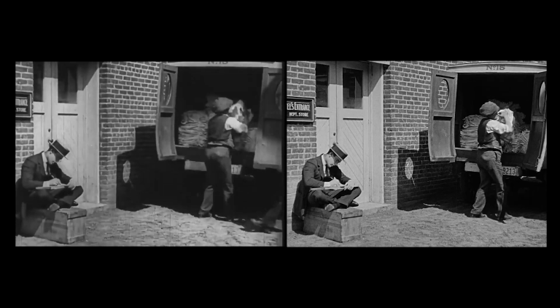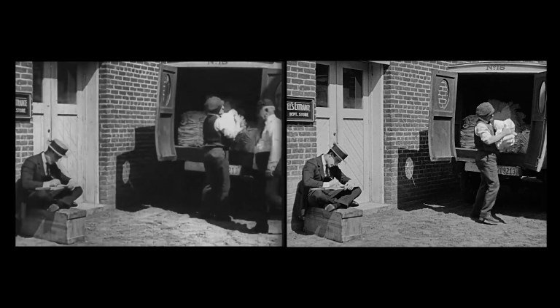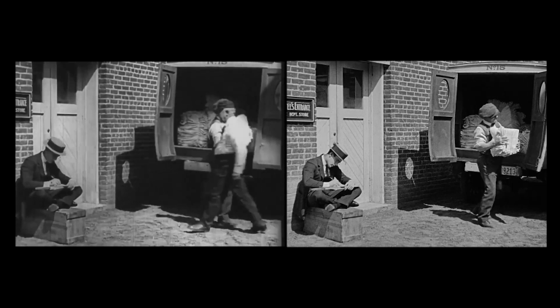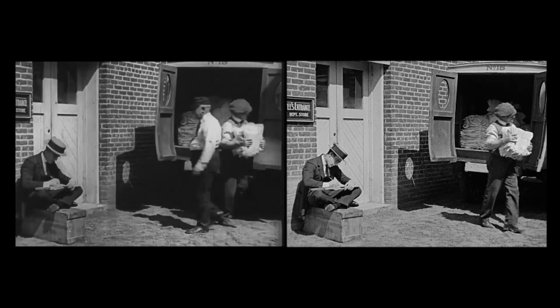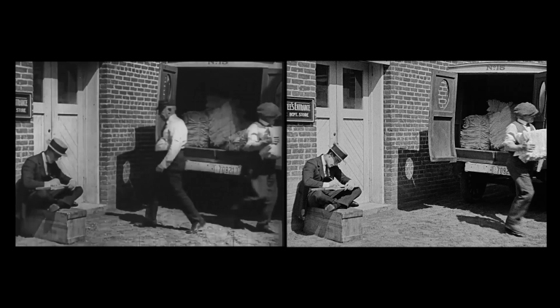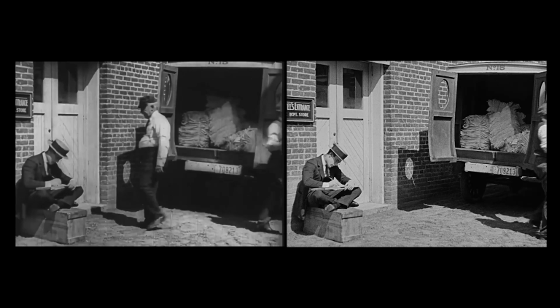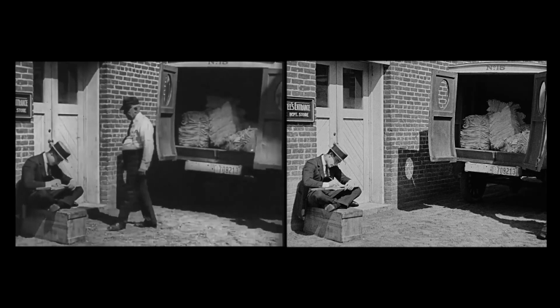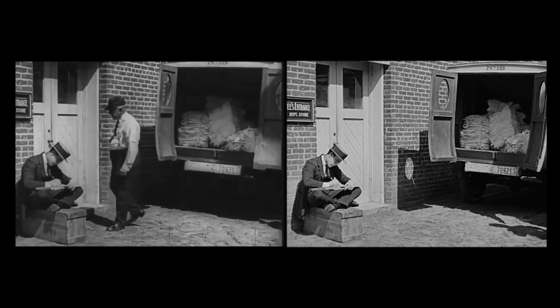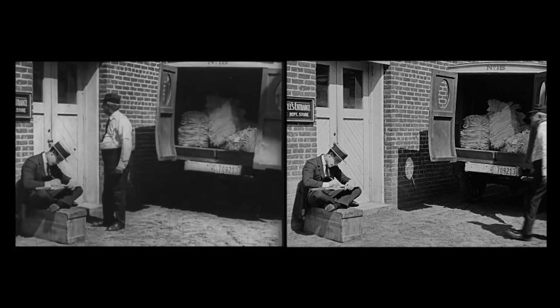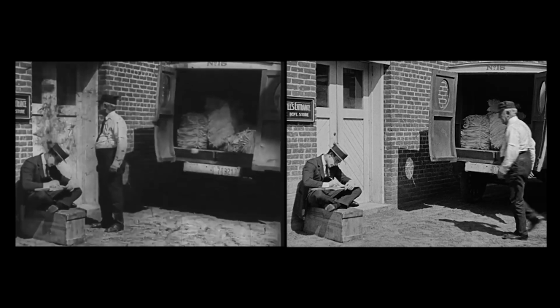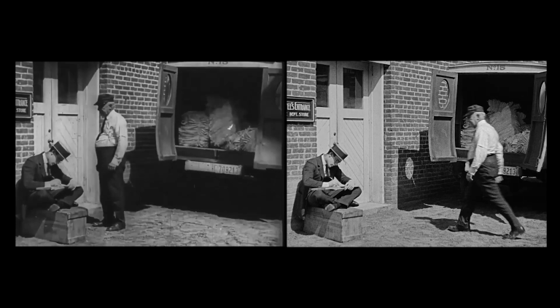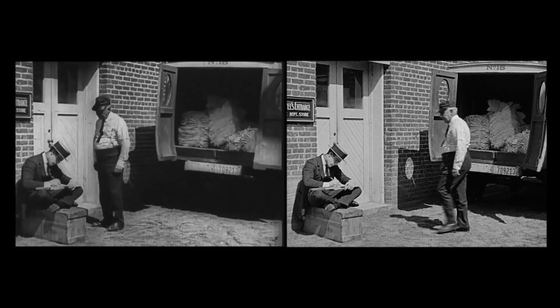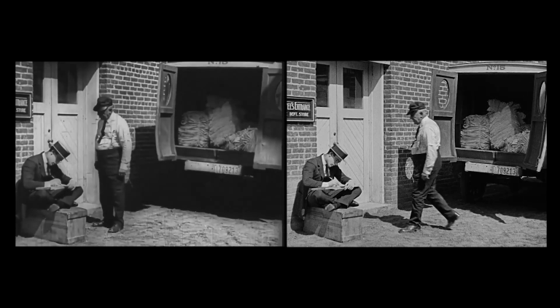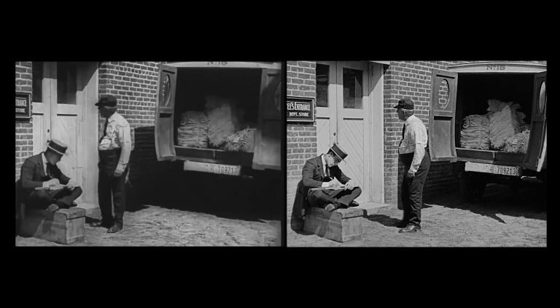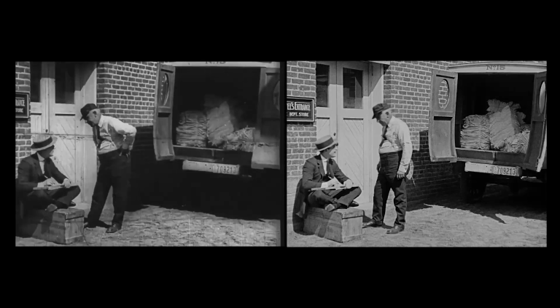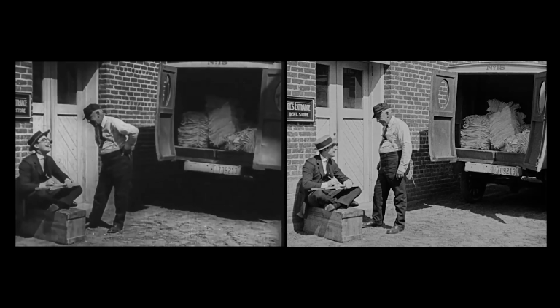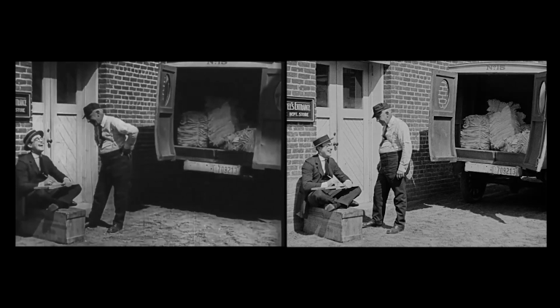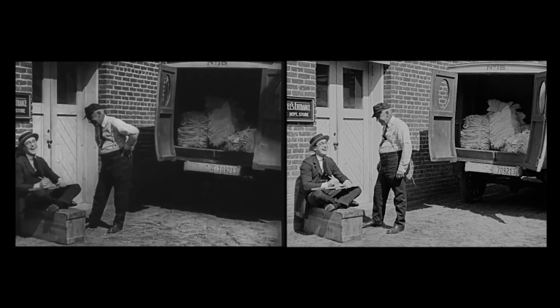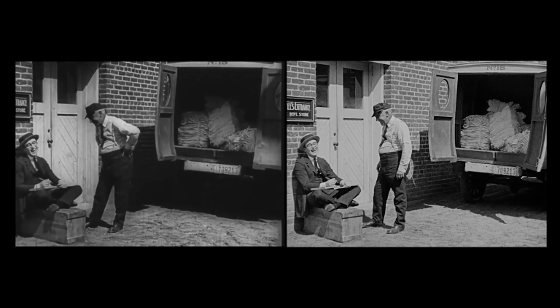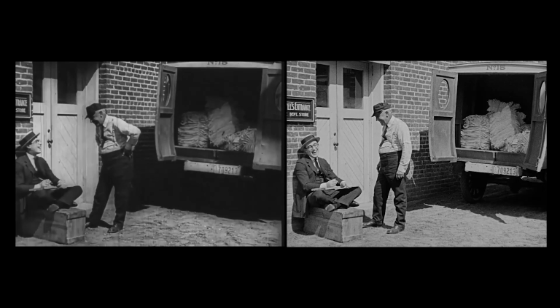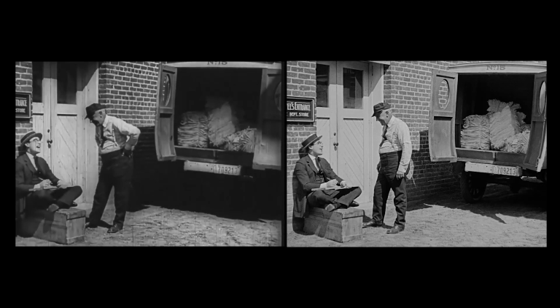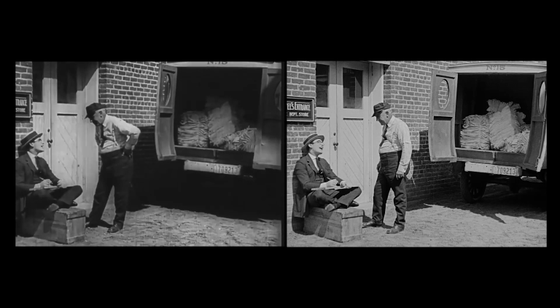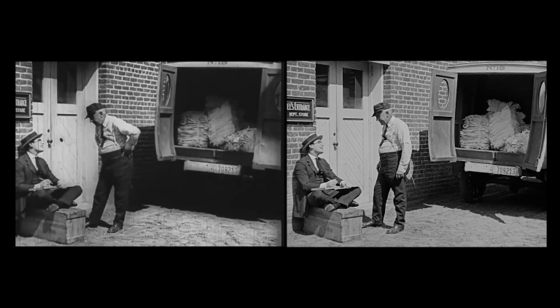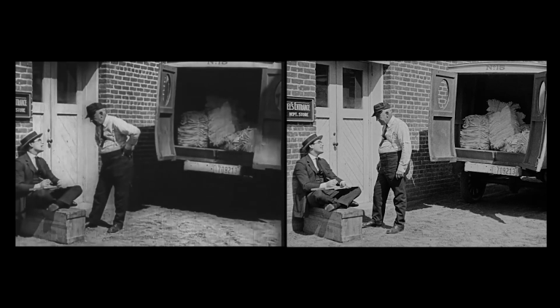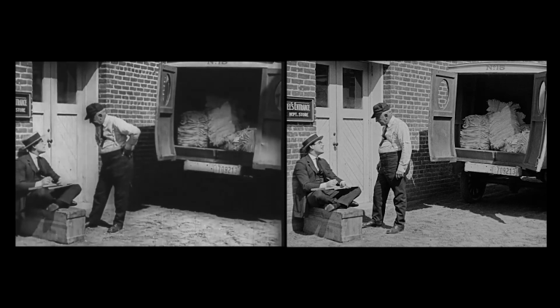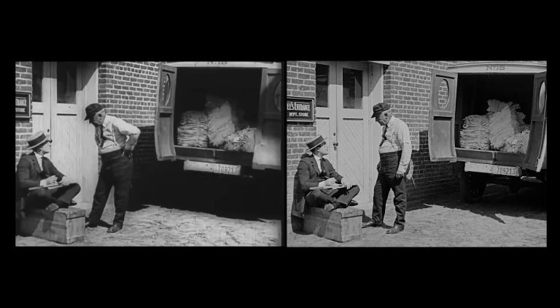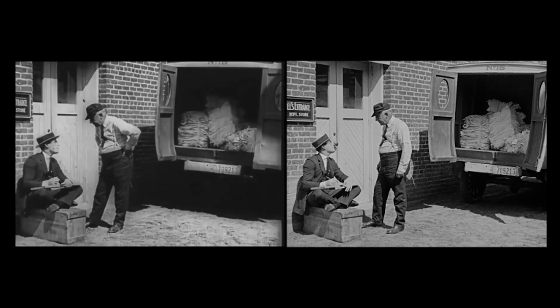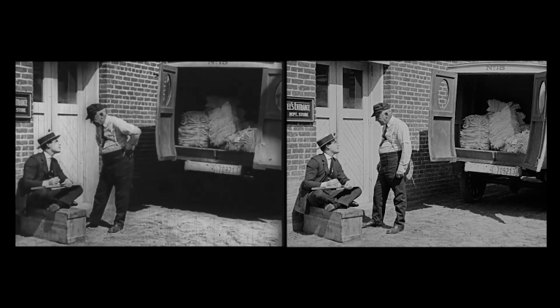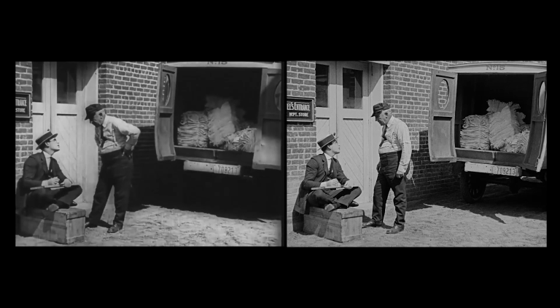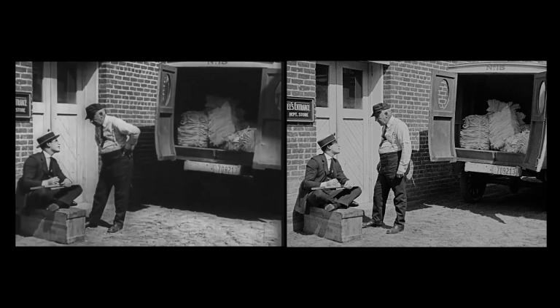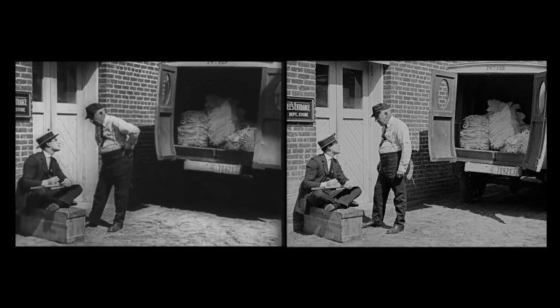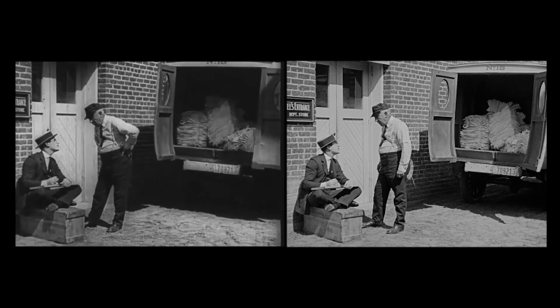This bit's from near the start, when Harold's writing to Mildred, and as you can see, these are different takes of the same scene.